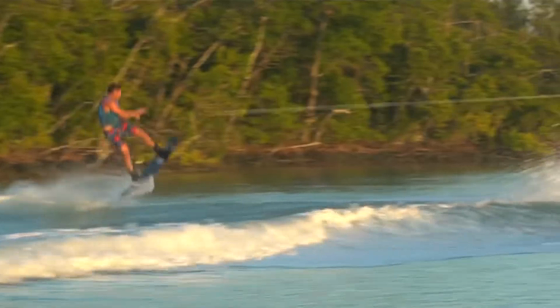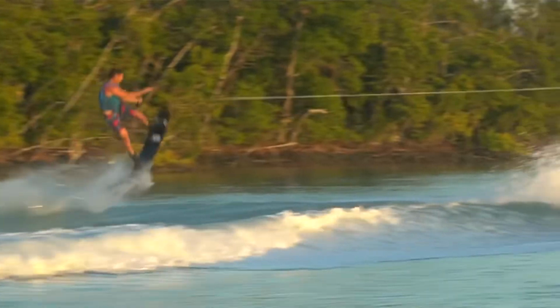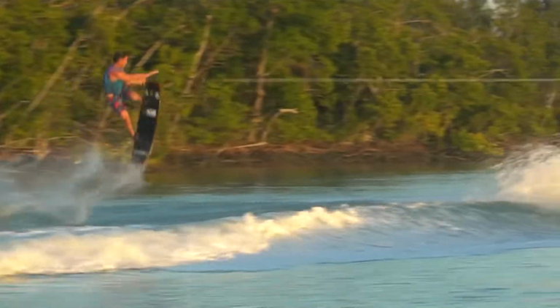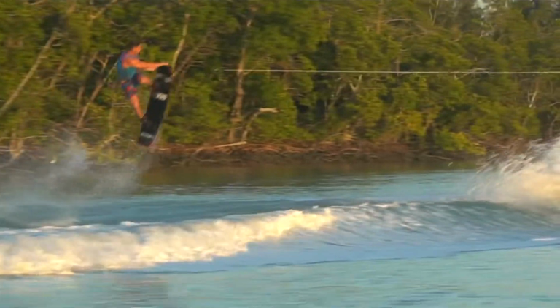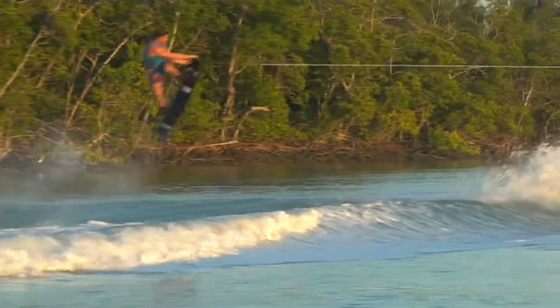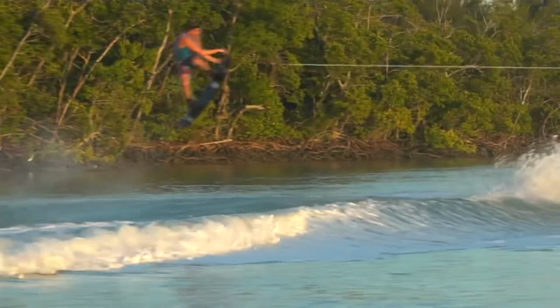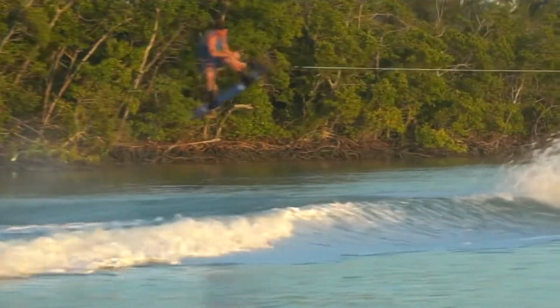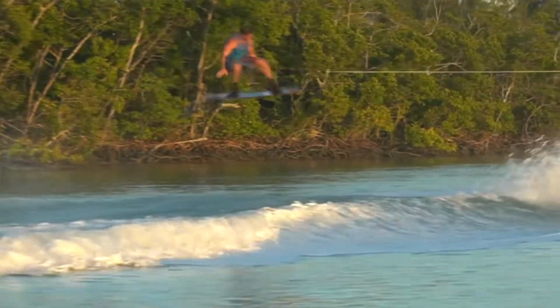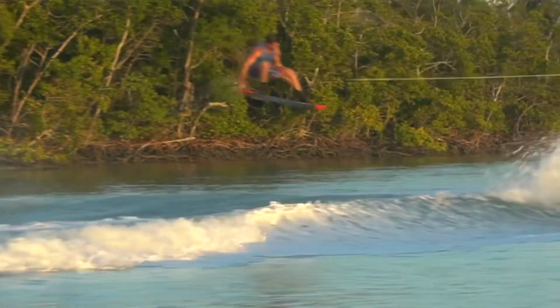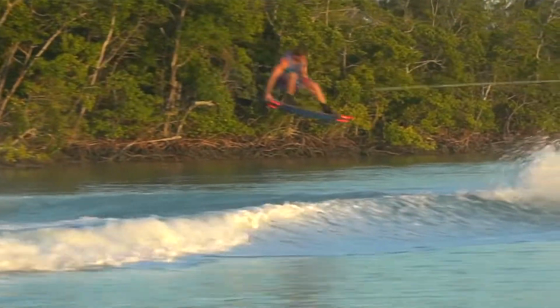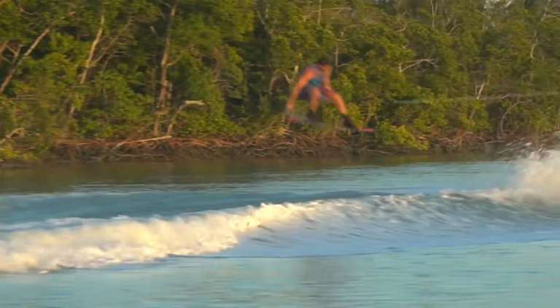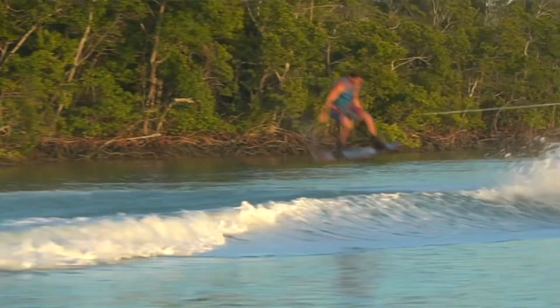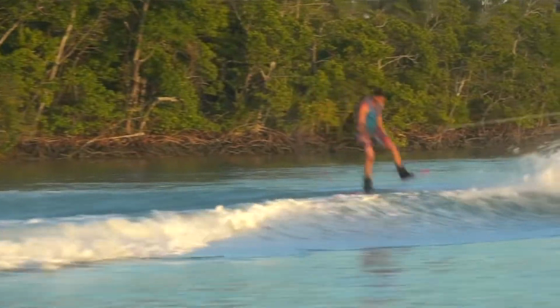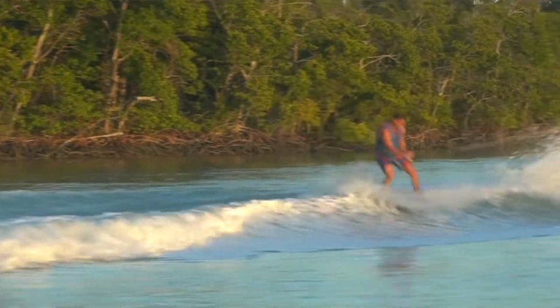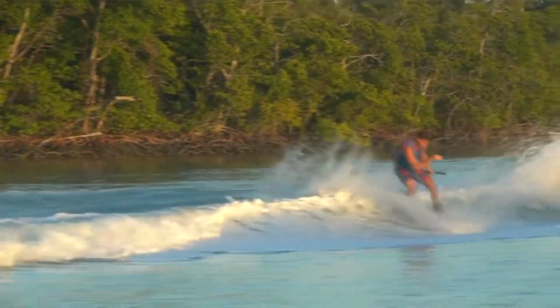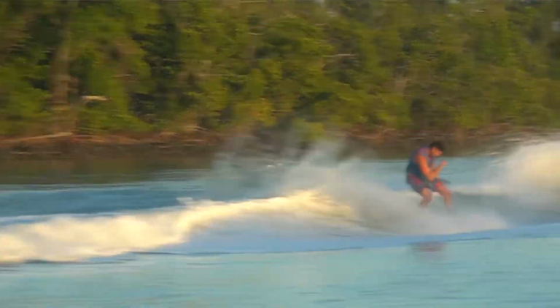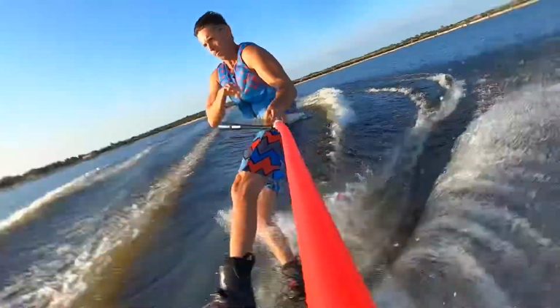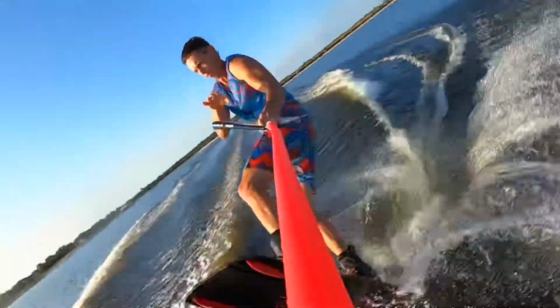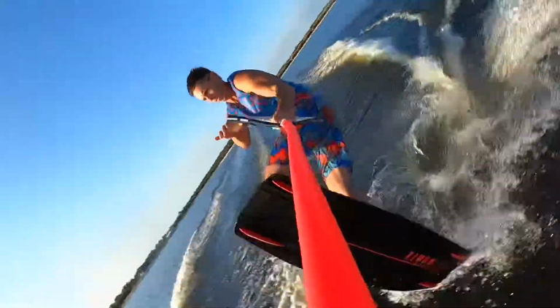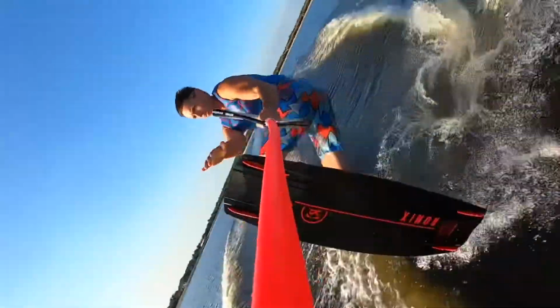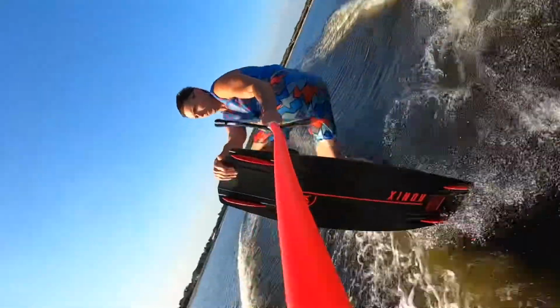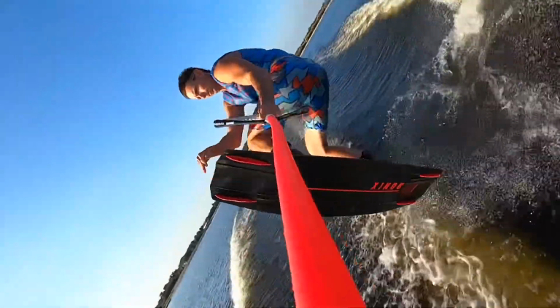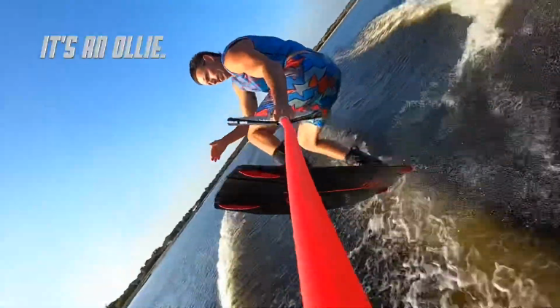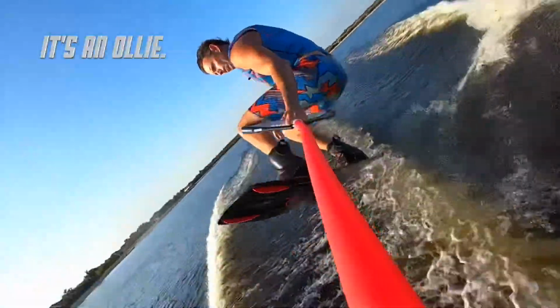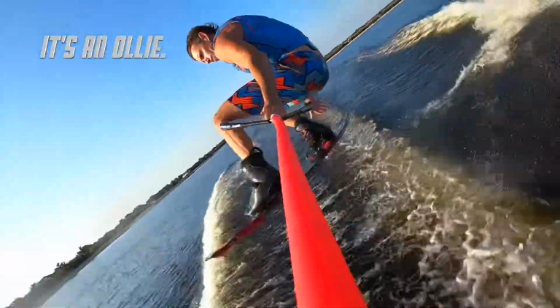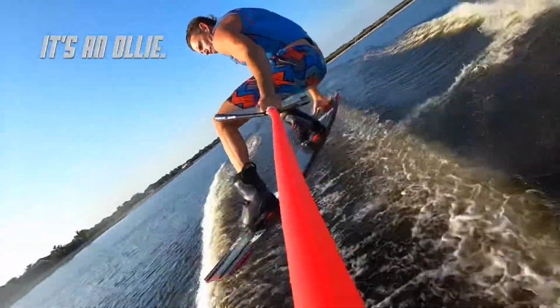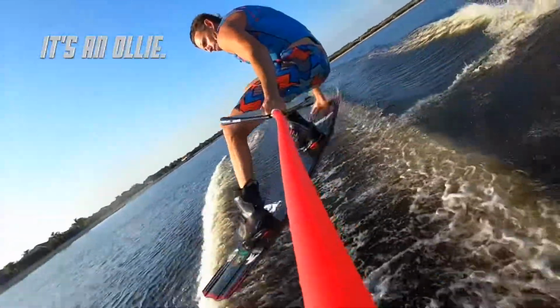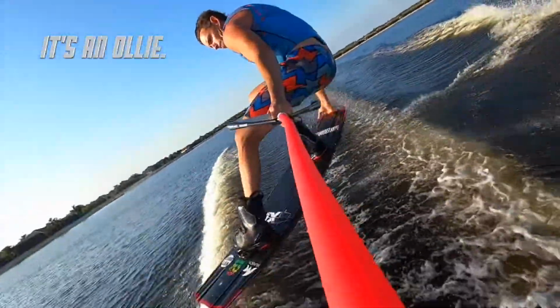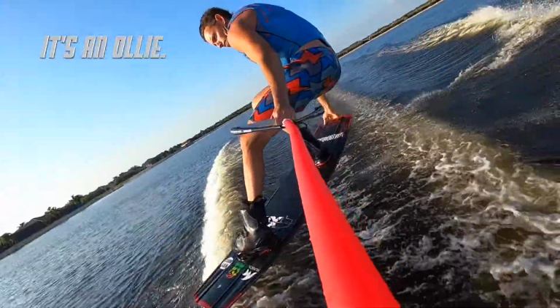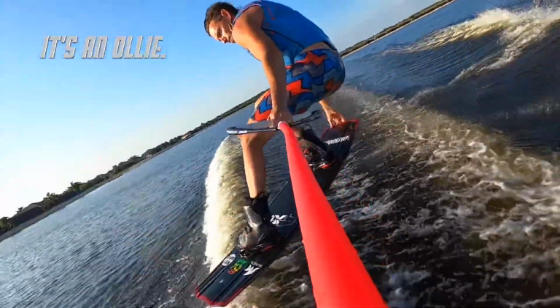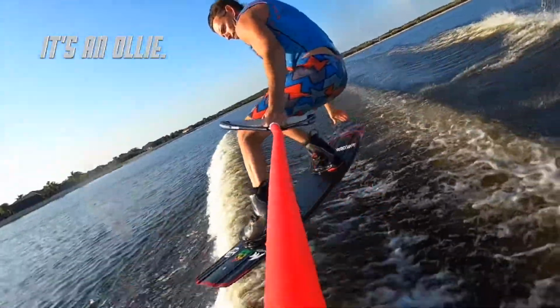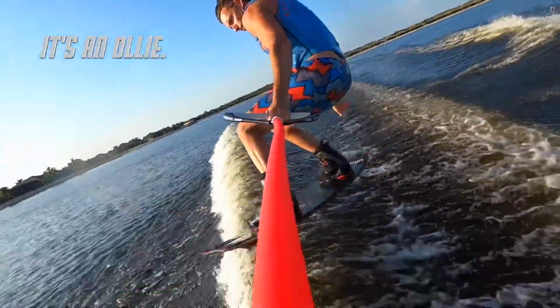After the nose grab, there's always room for a tail grab in the same jump. Because it's an ollie.